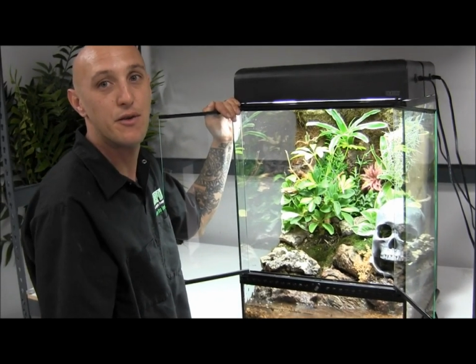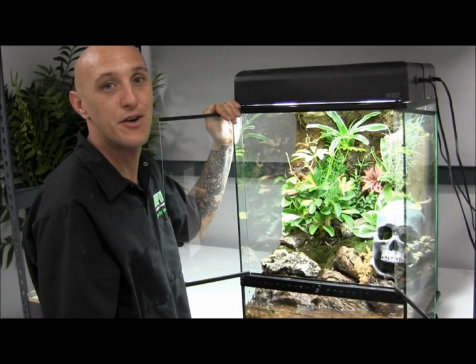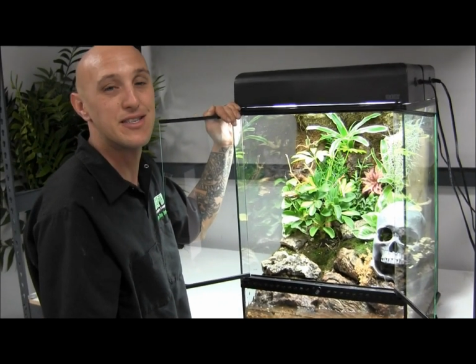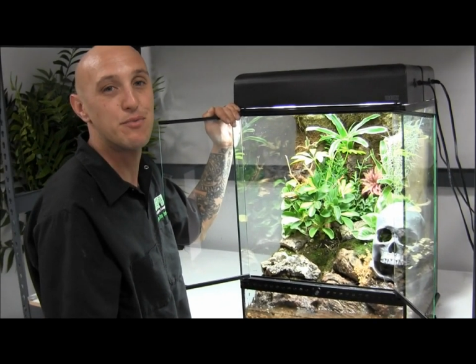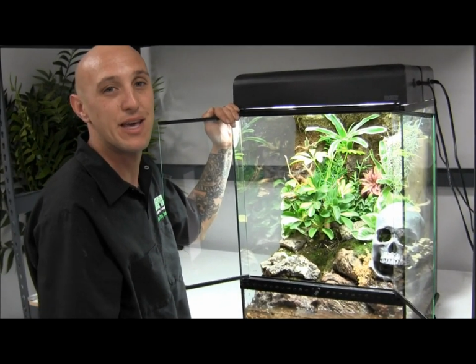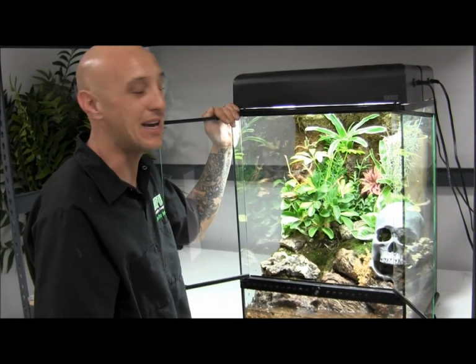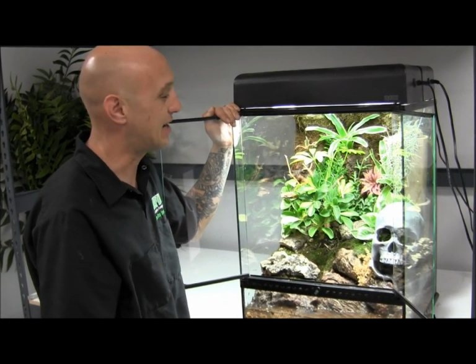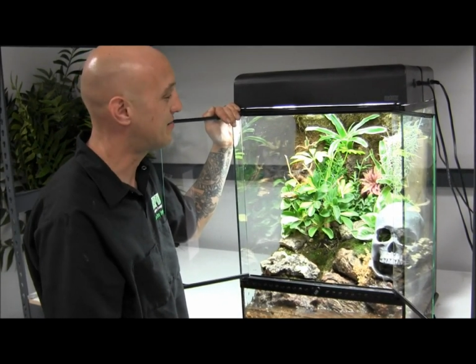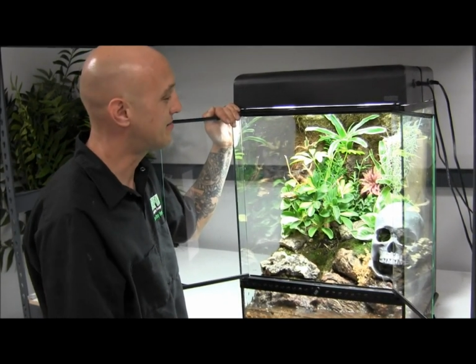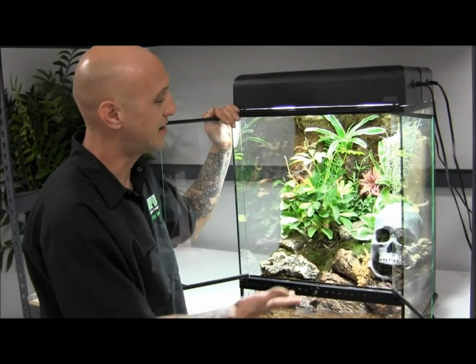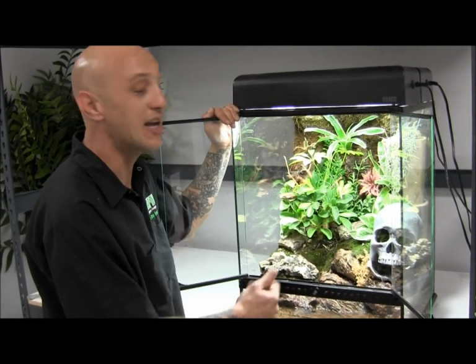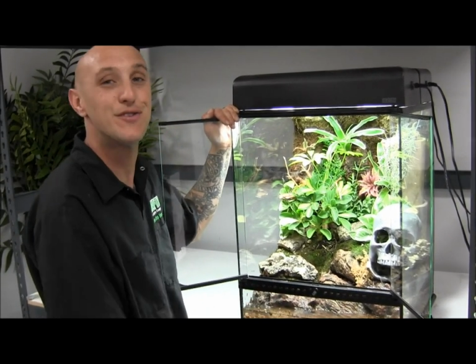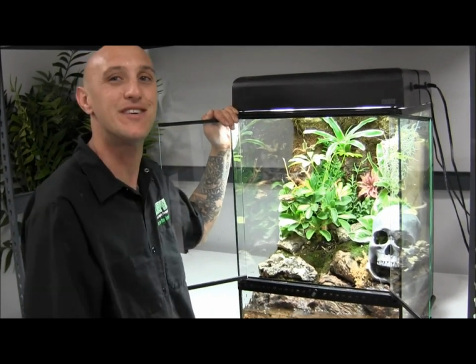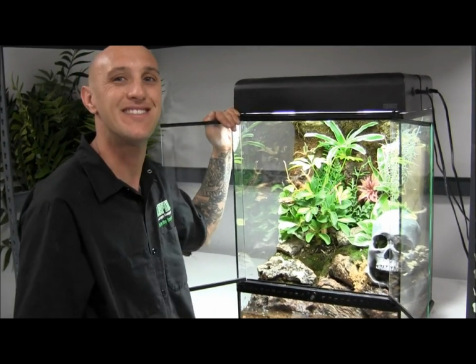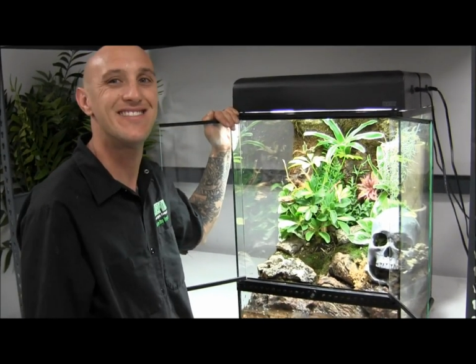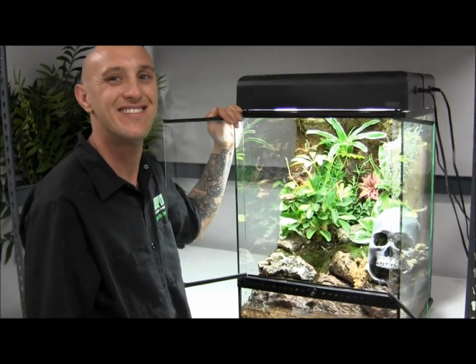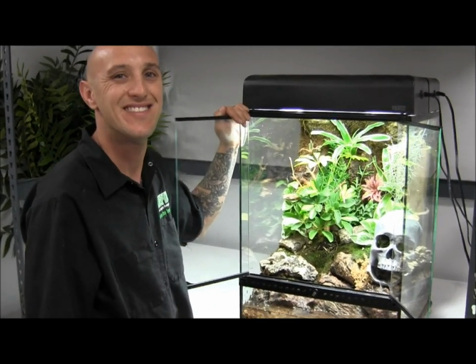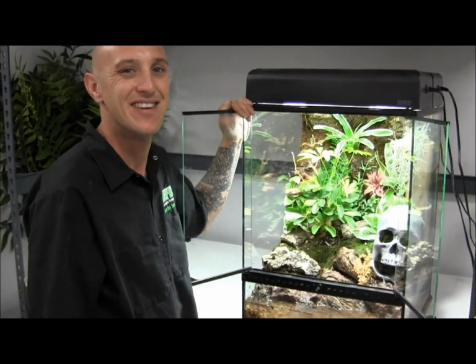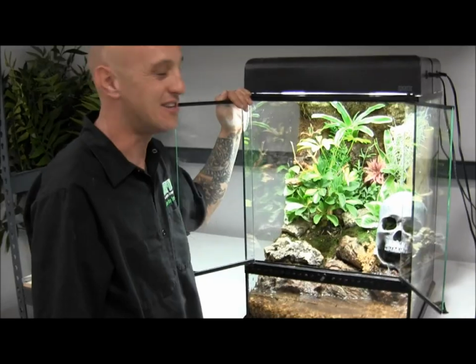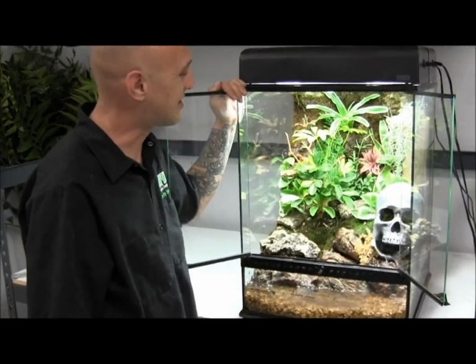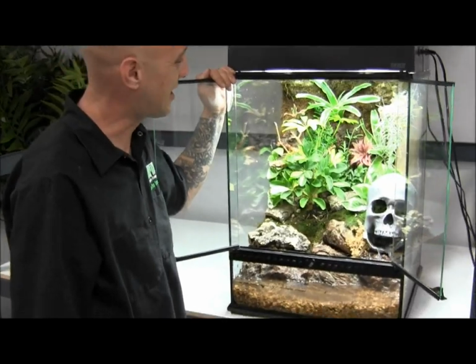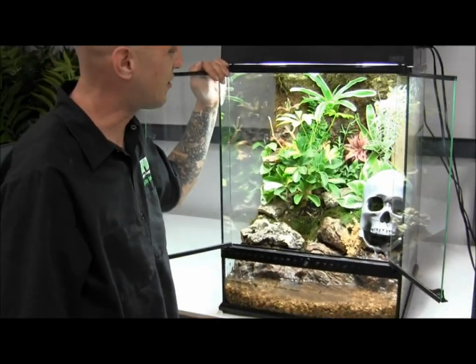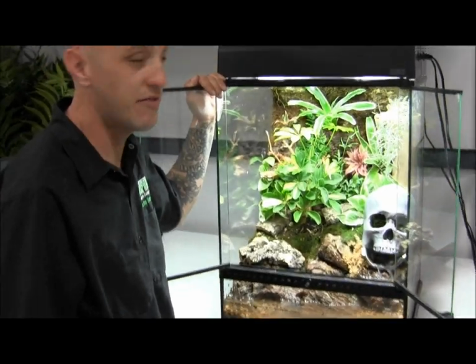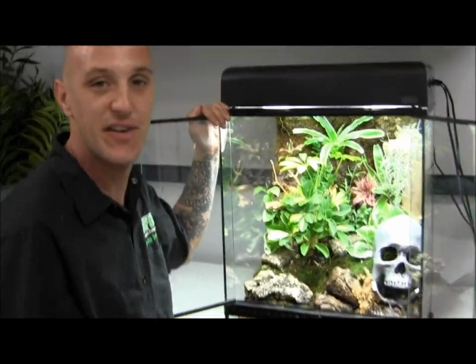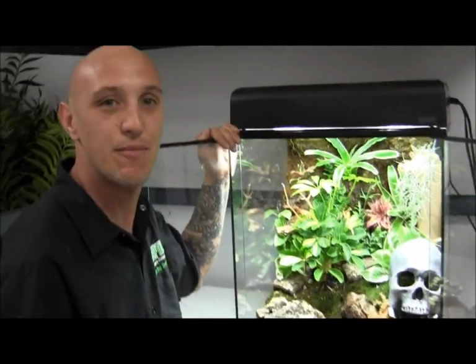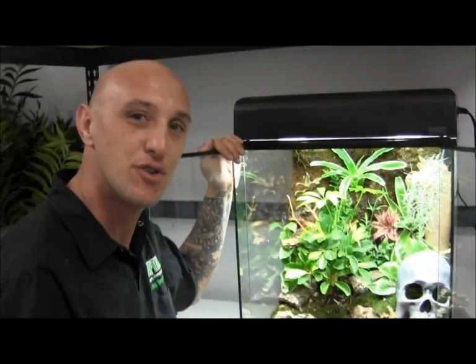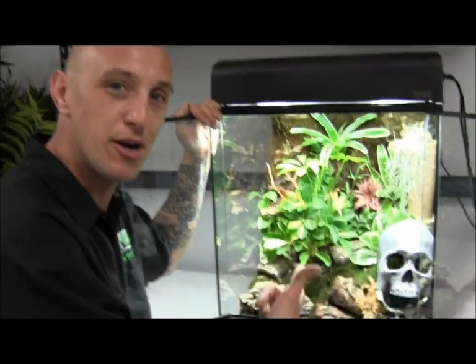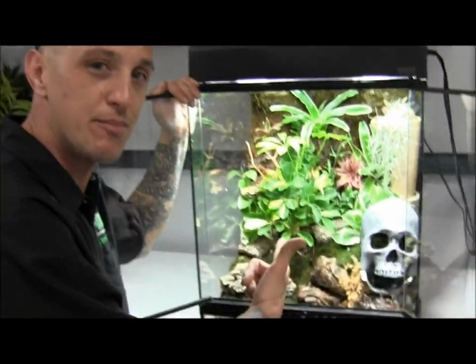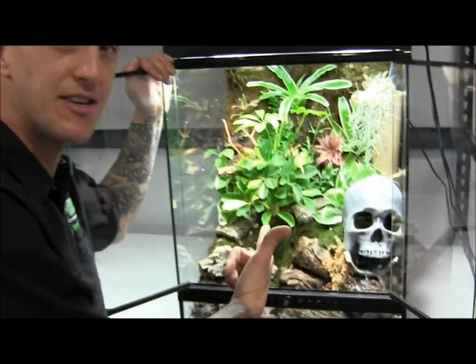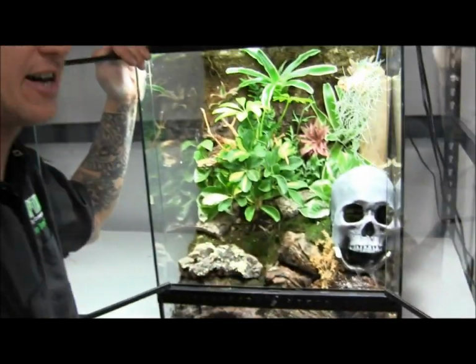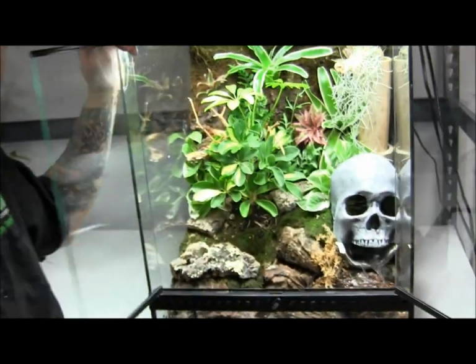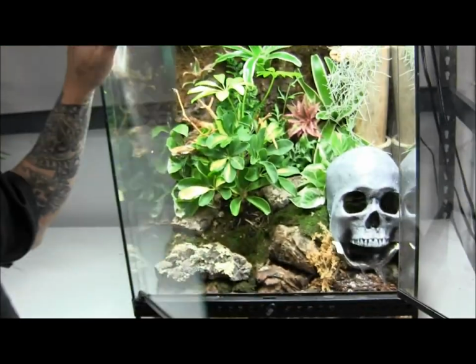Some of our next steps will be adding animals to it. And just like that, you have a vivarium — Triple O Reptile style.